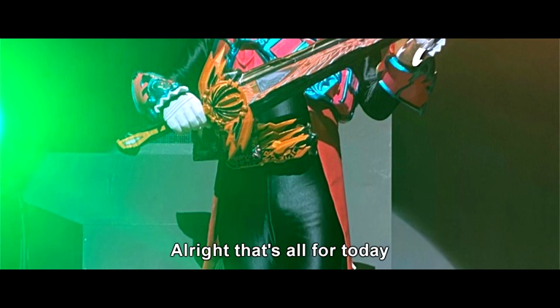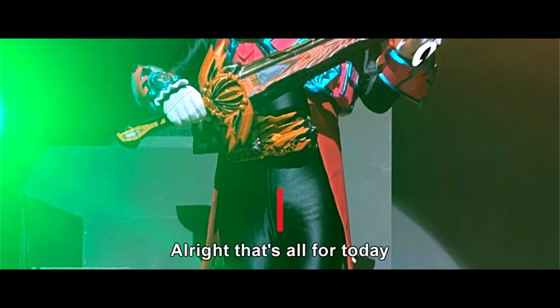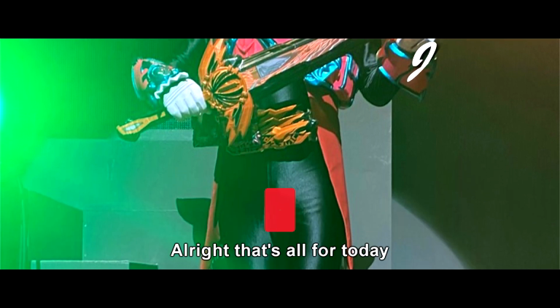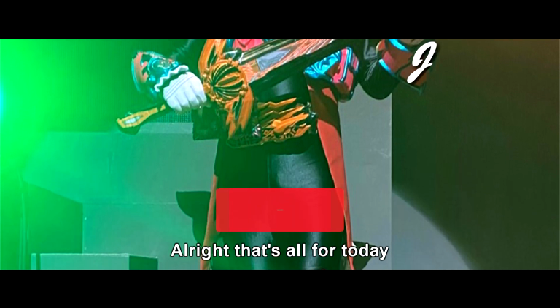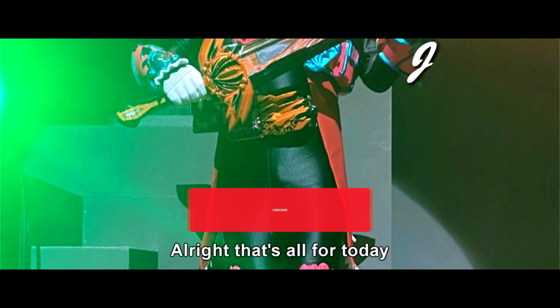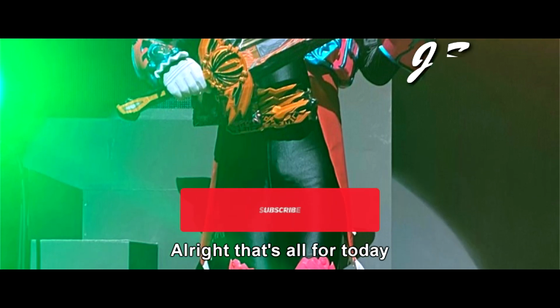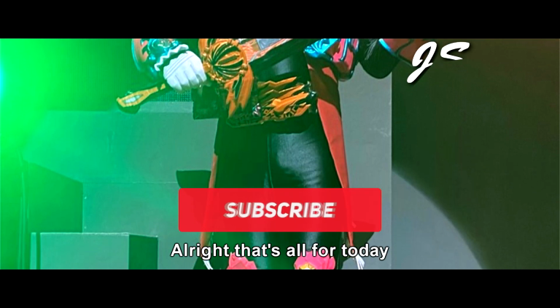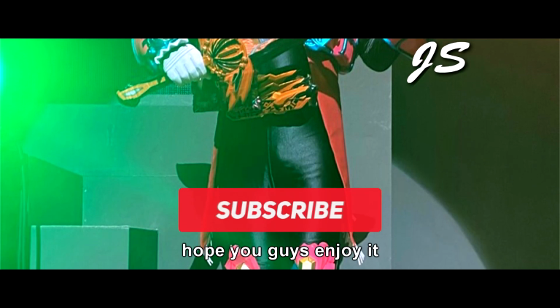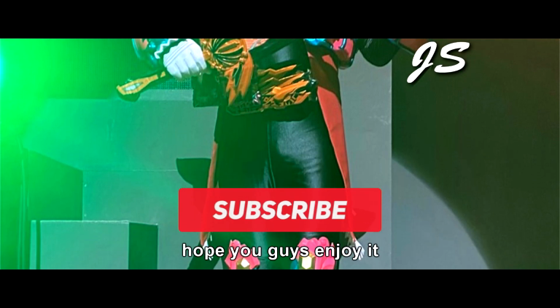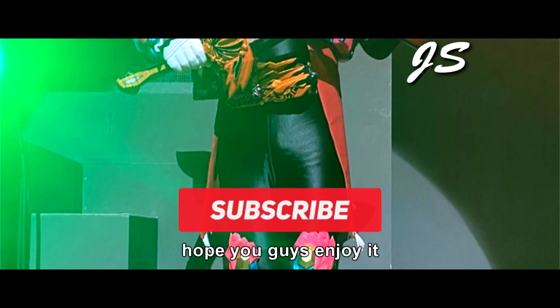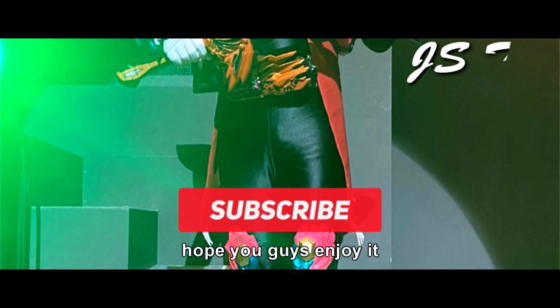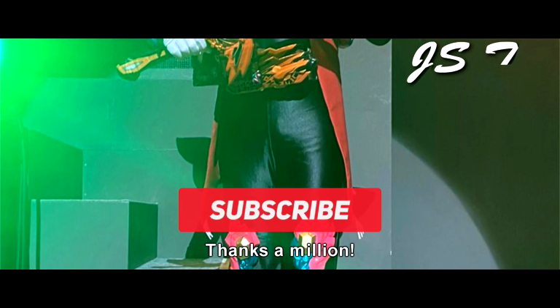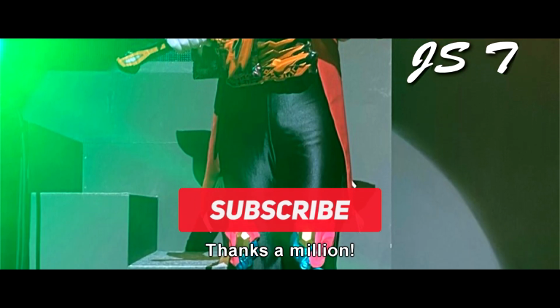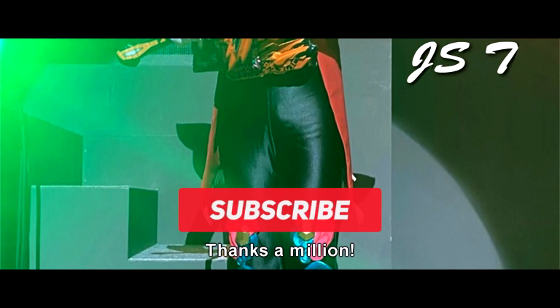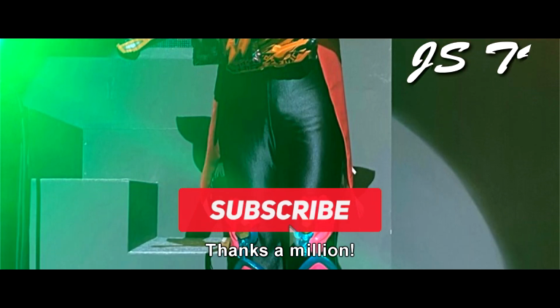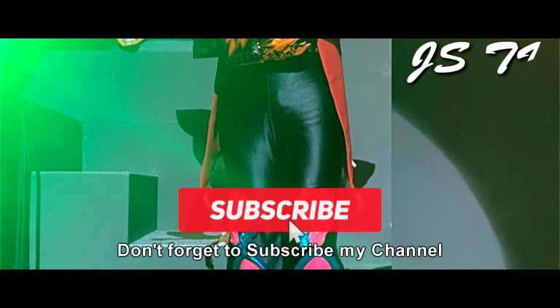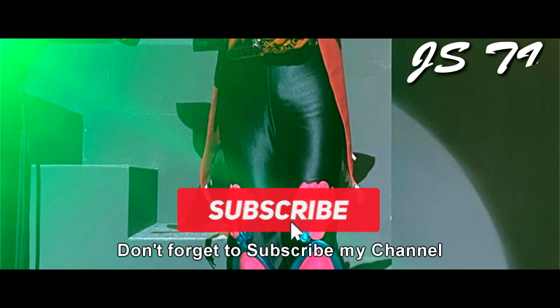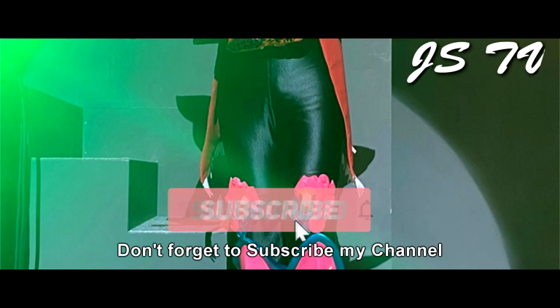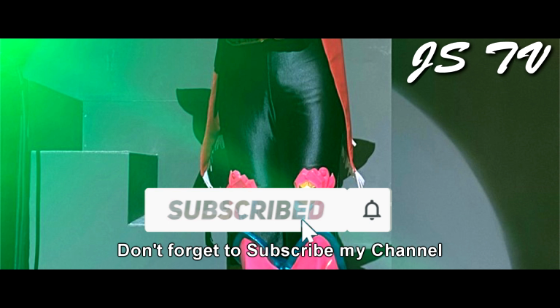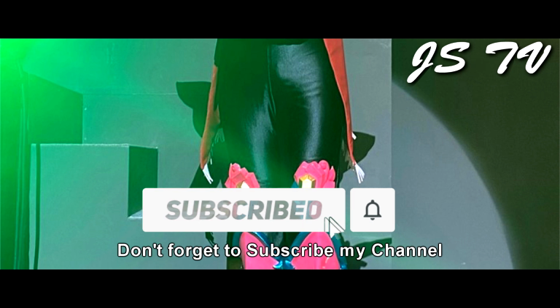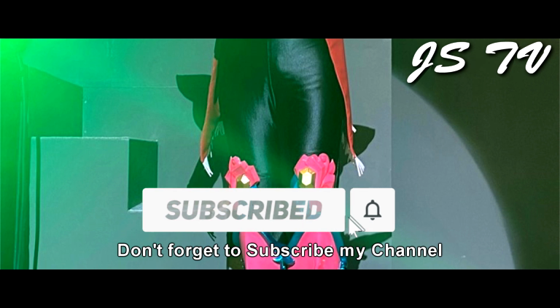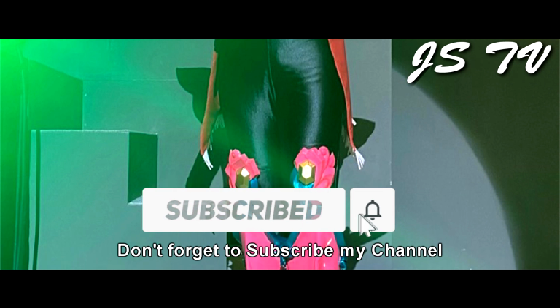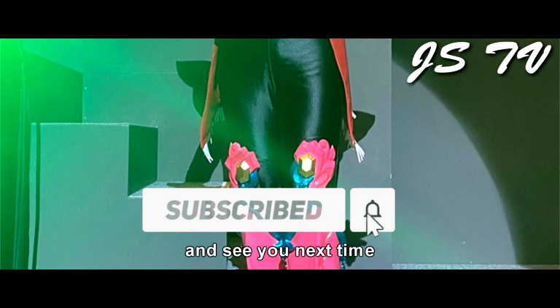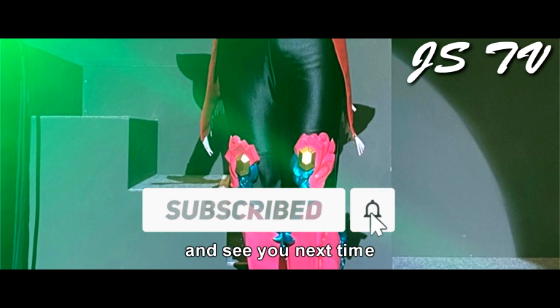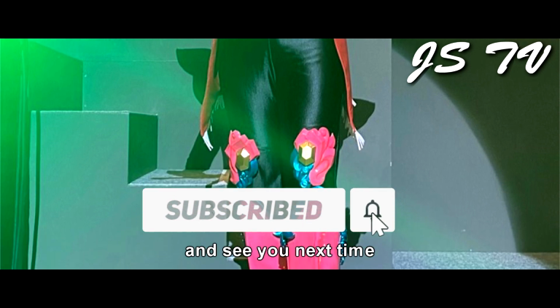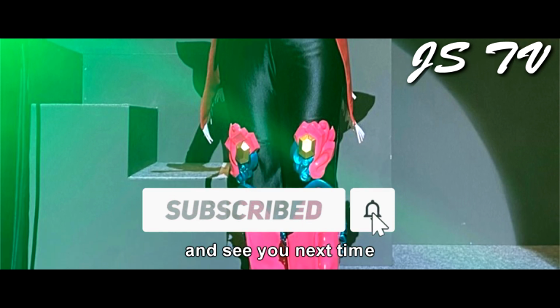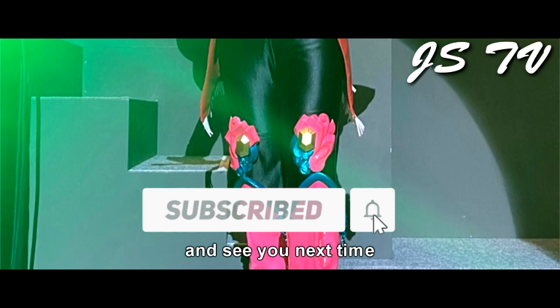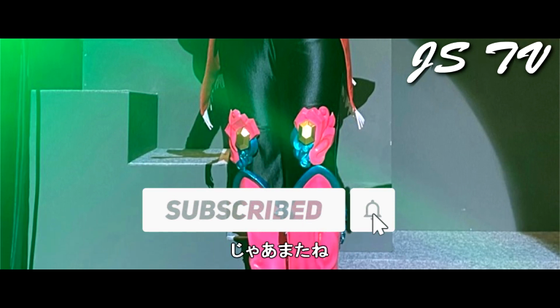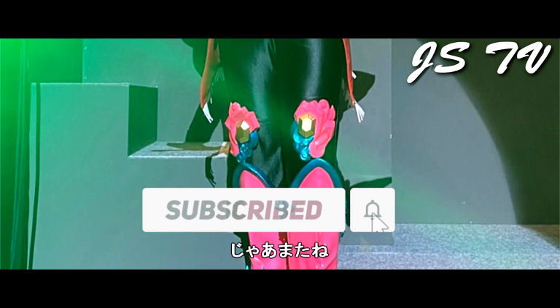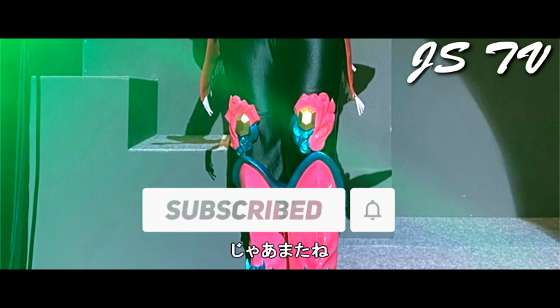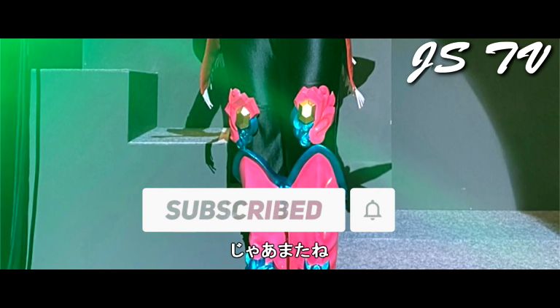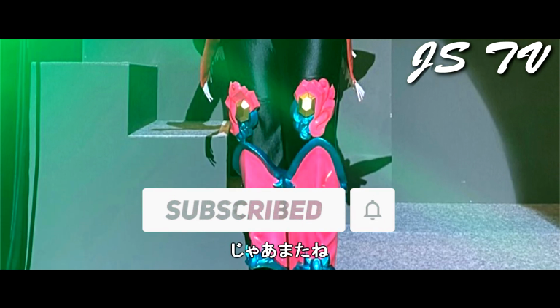Alright, that's all for today. Hope you guys enjoyed it. Thanks a million for subscribing to the channel, and see you next time — ja, matta ne!